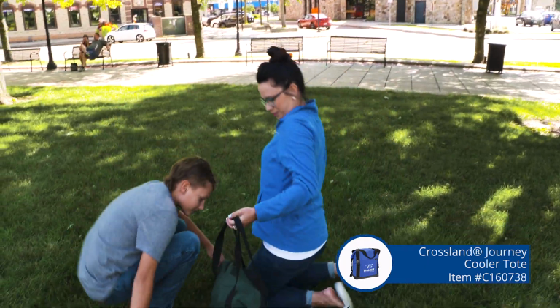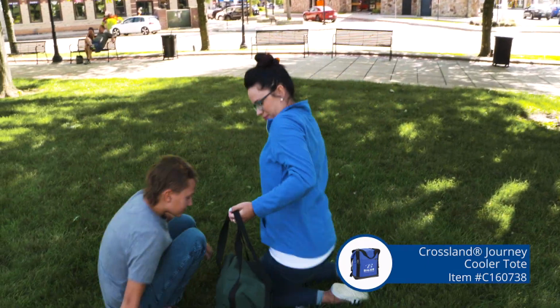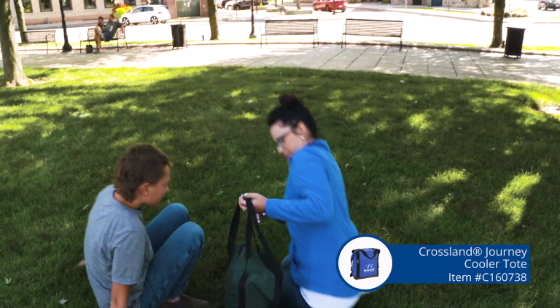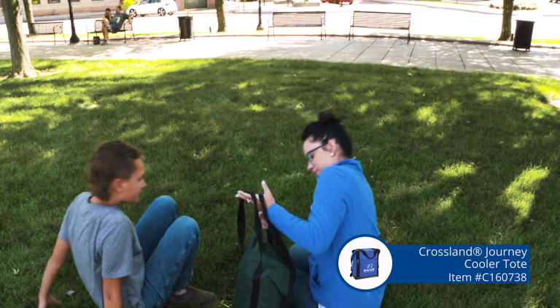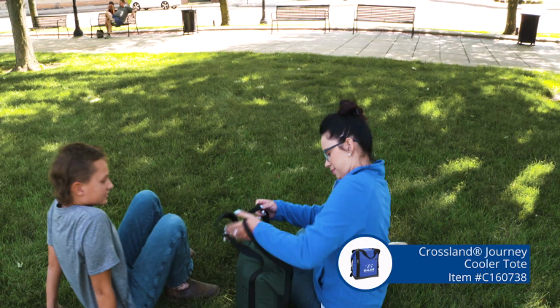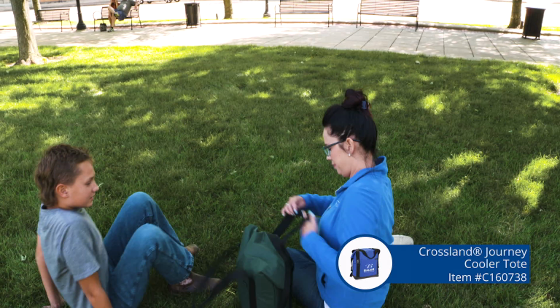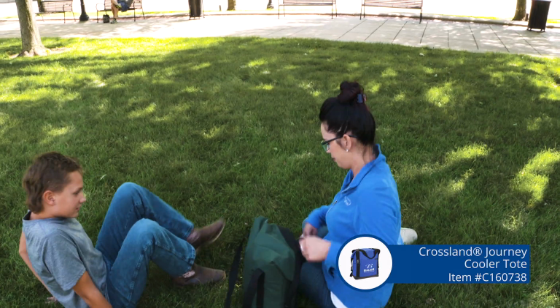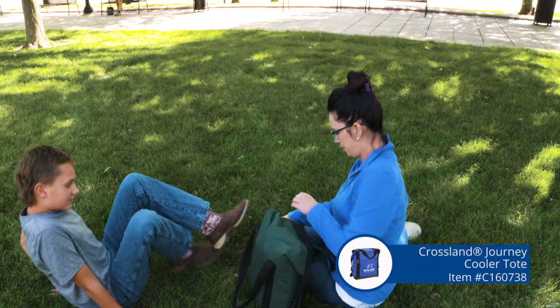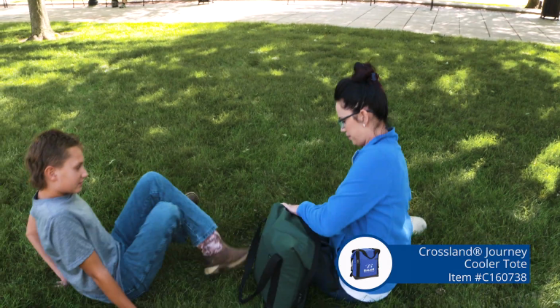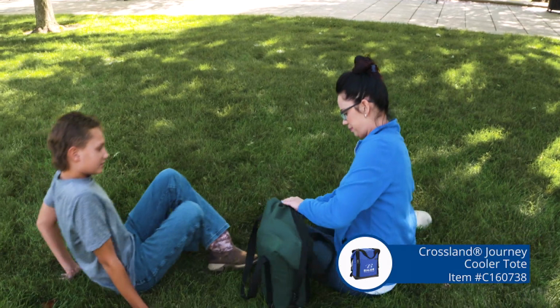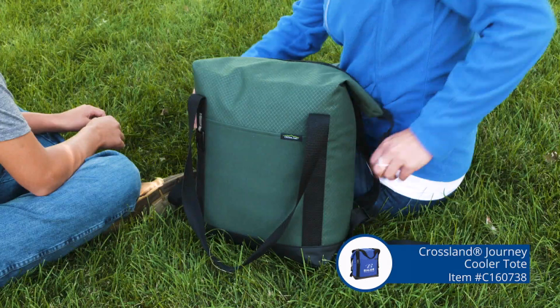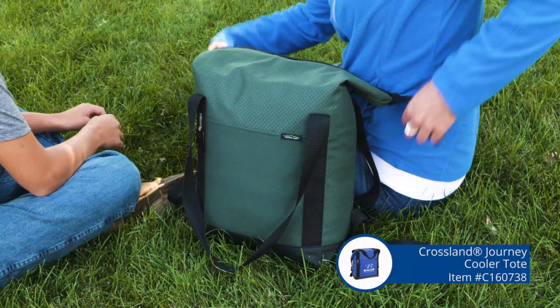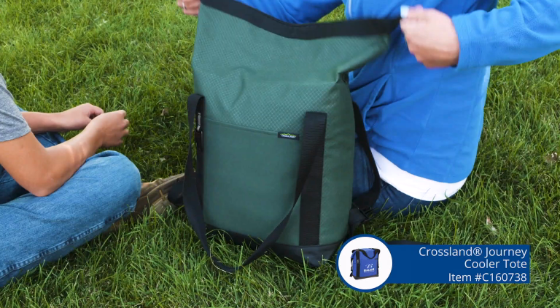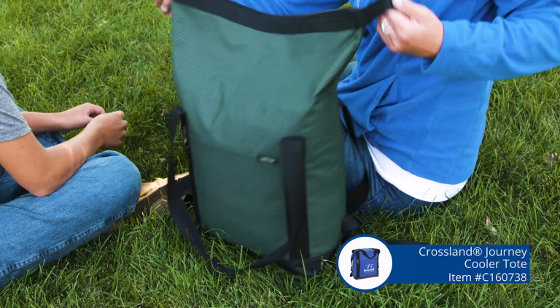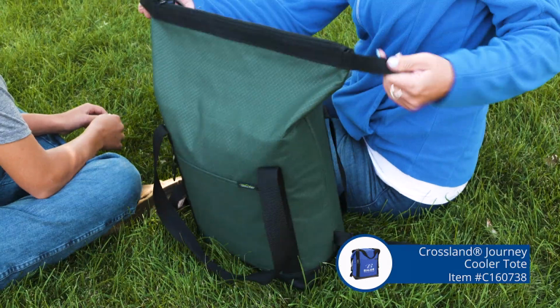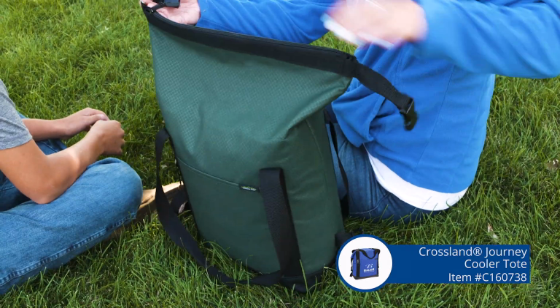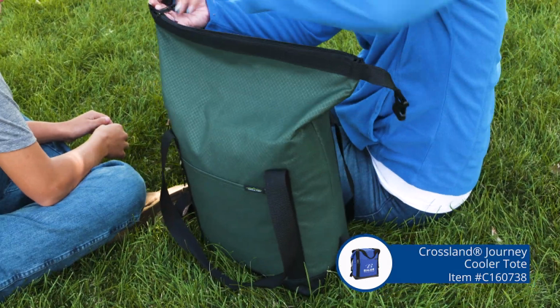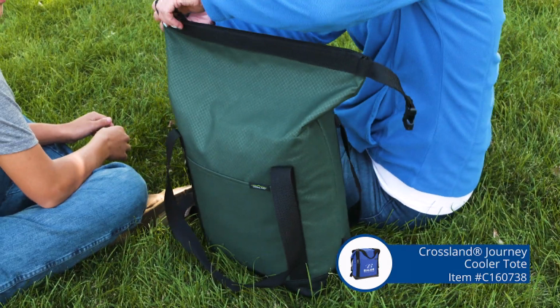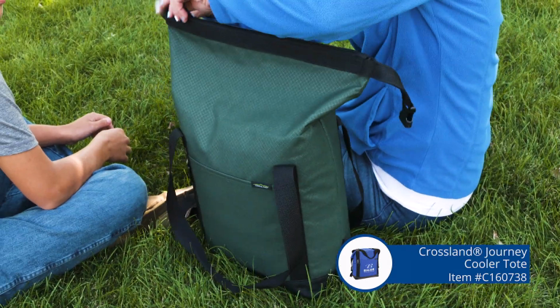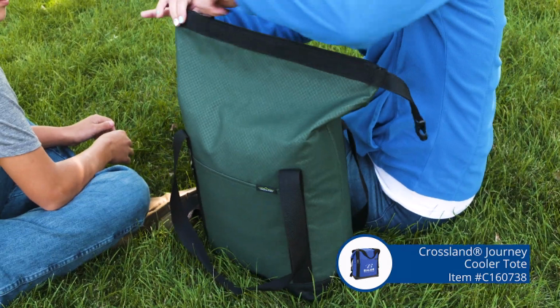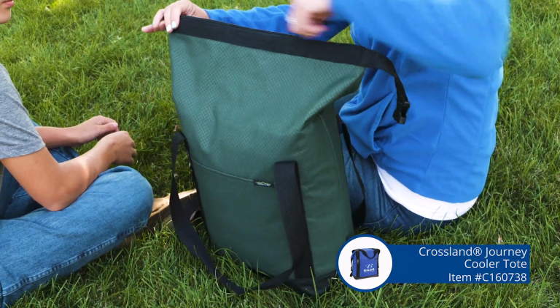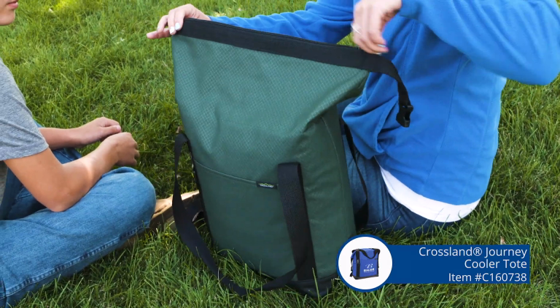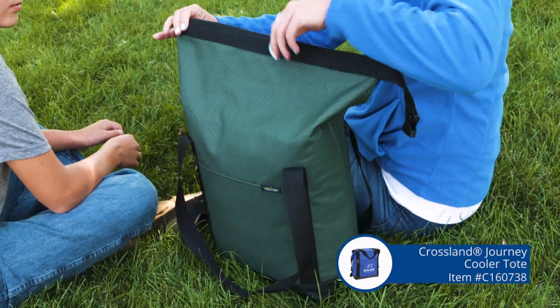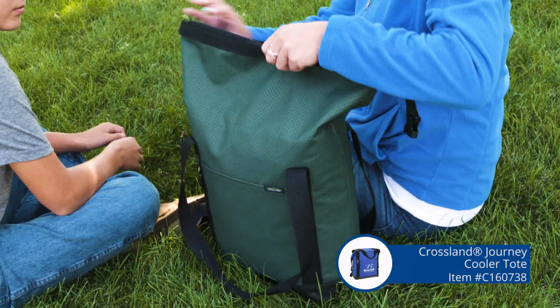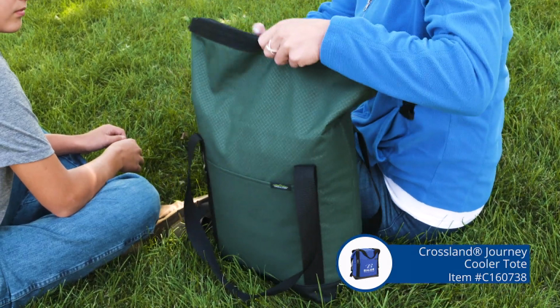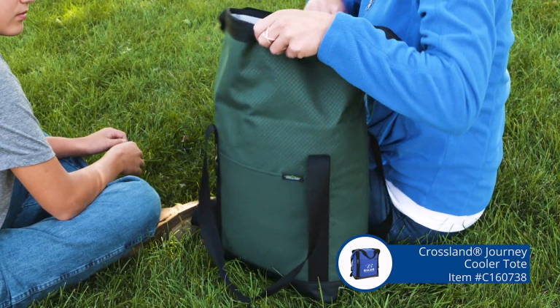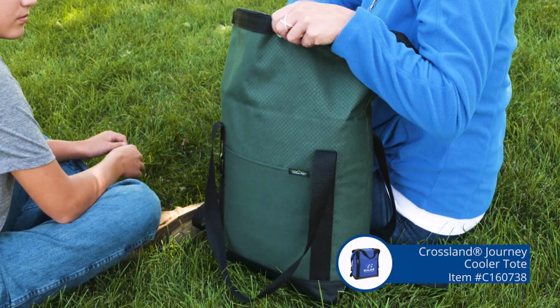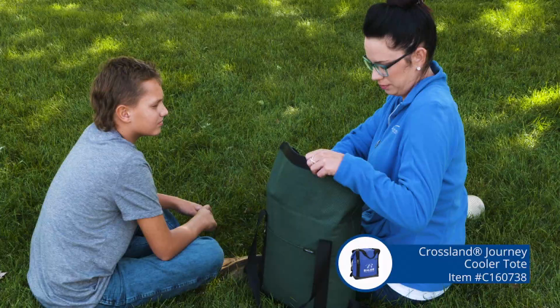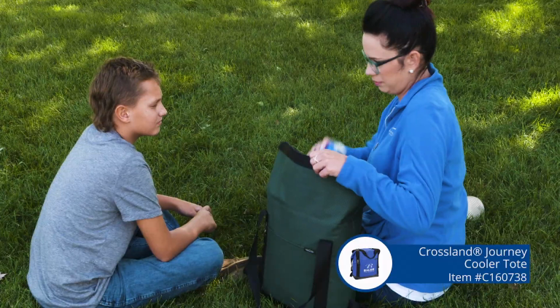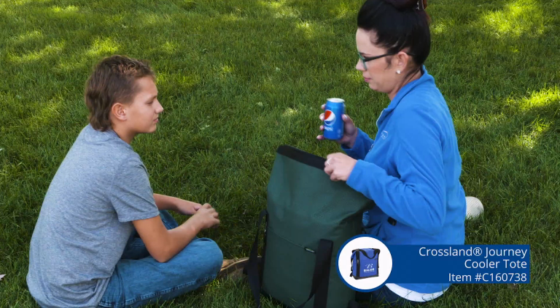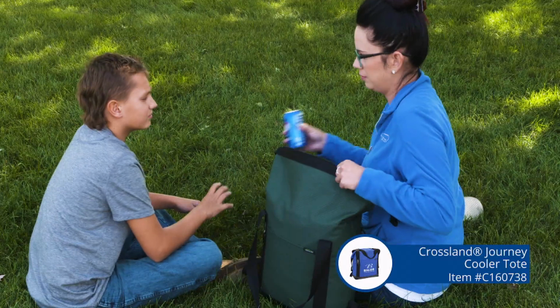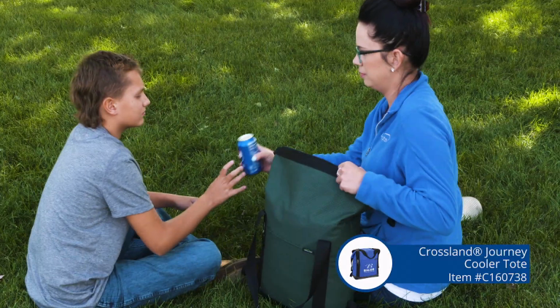I want one. I want to take it to the pool, I want to take it to the beach, I want to take it to go golfing. It's just super nice and super convenient.